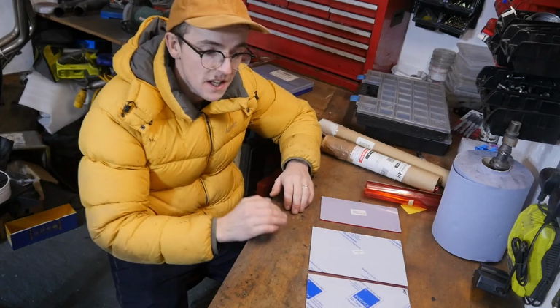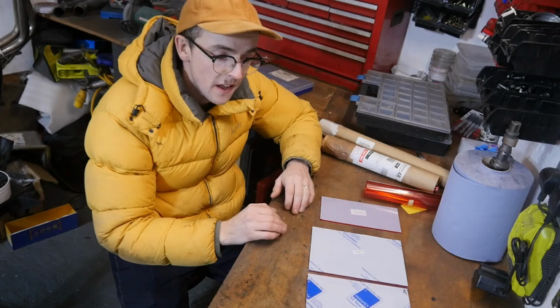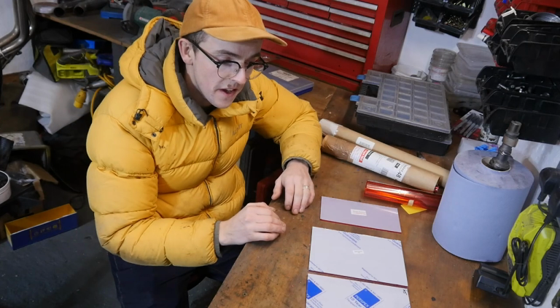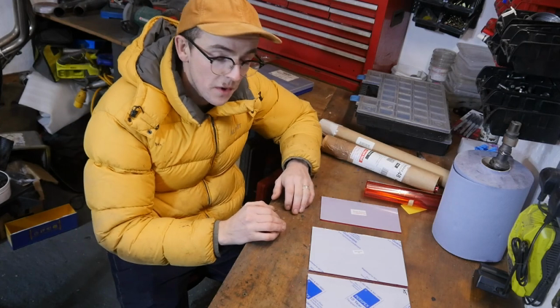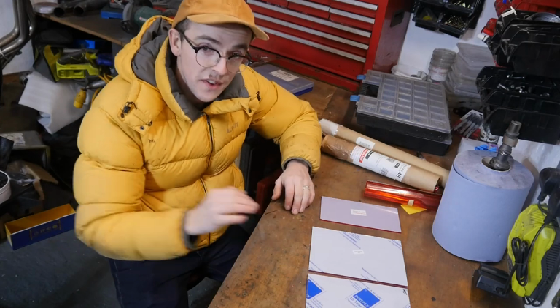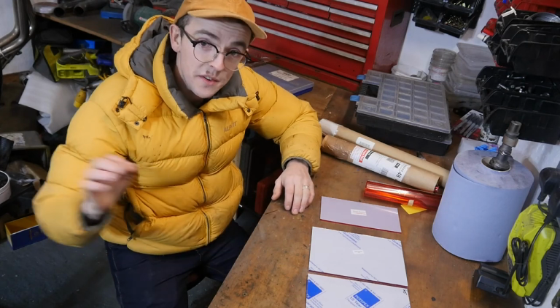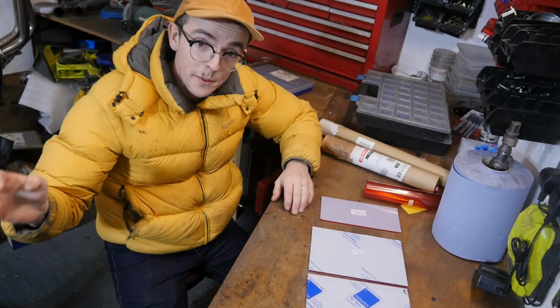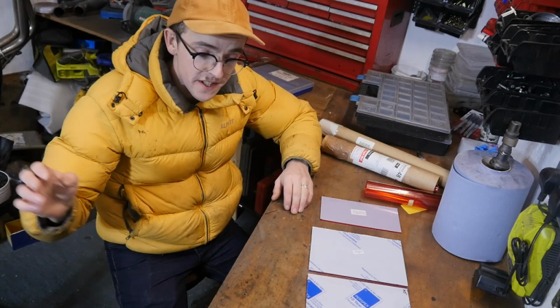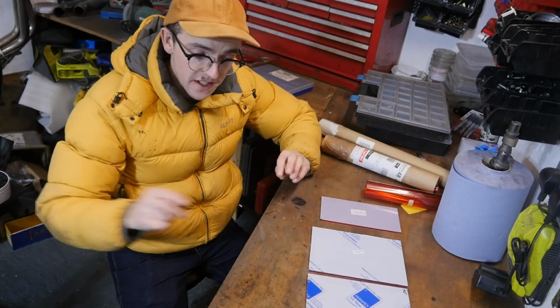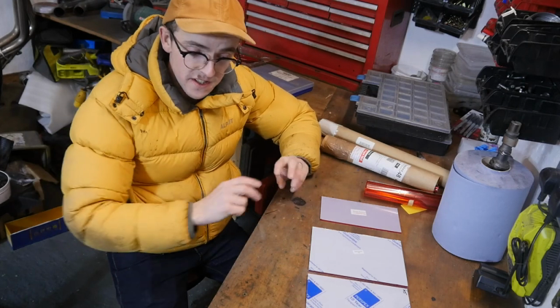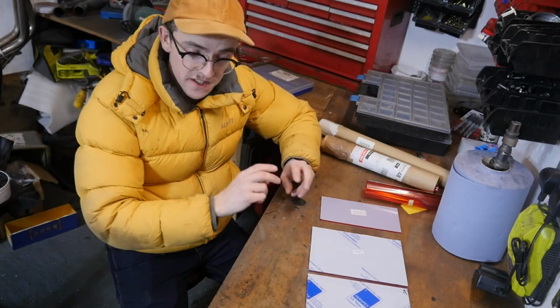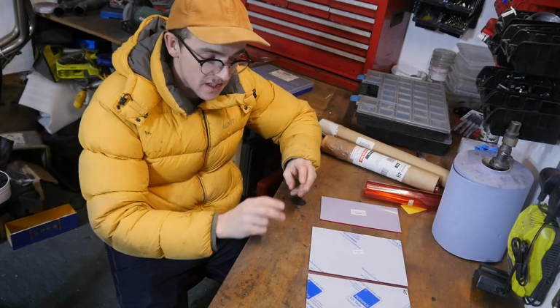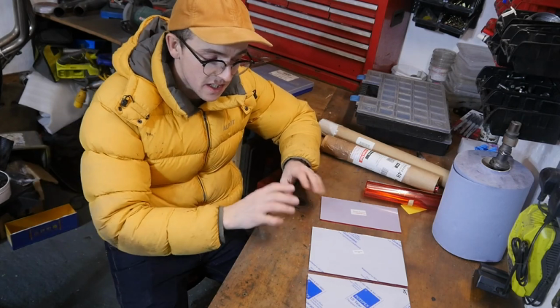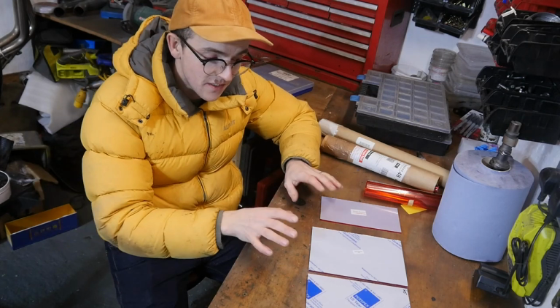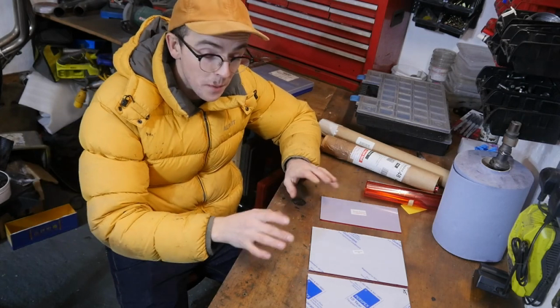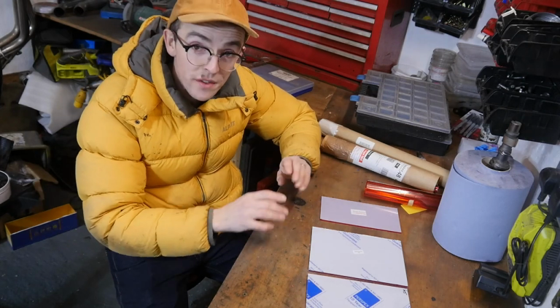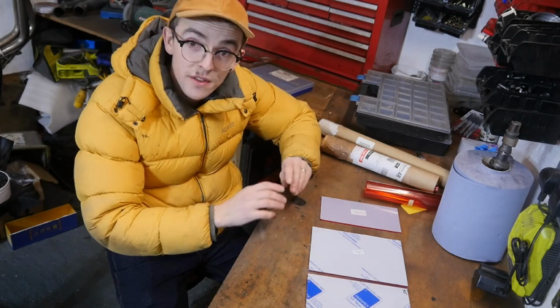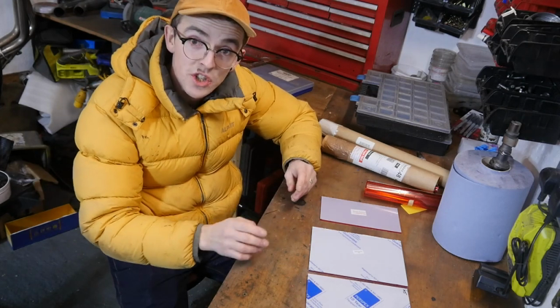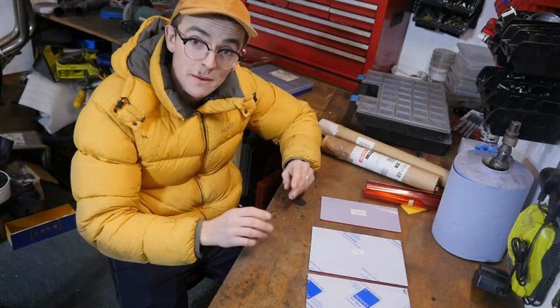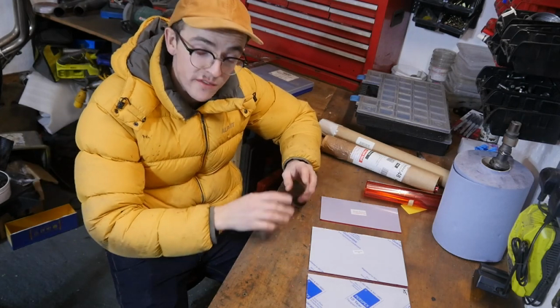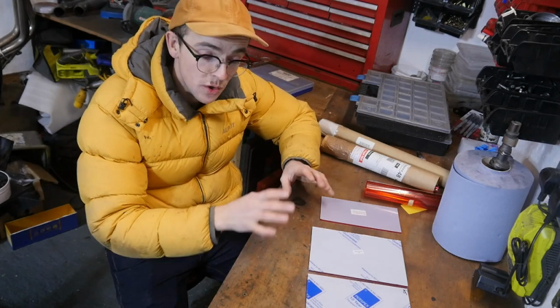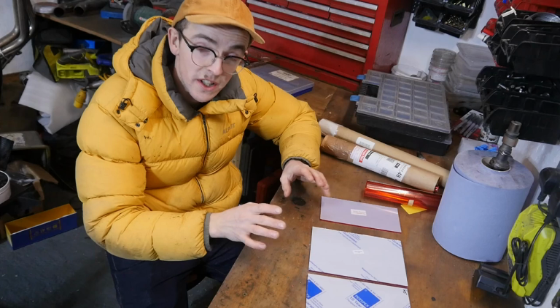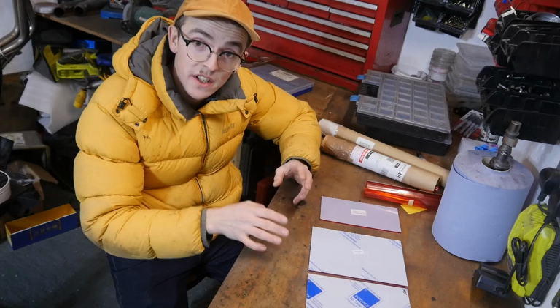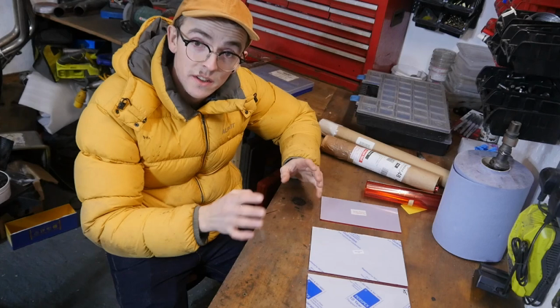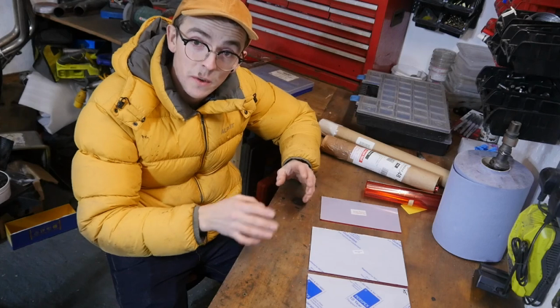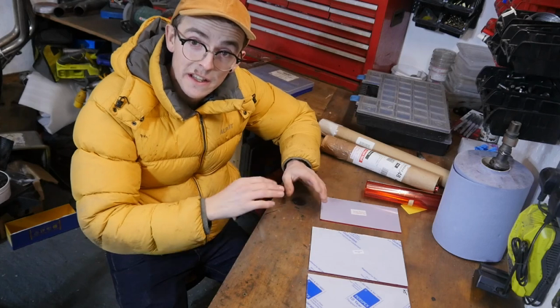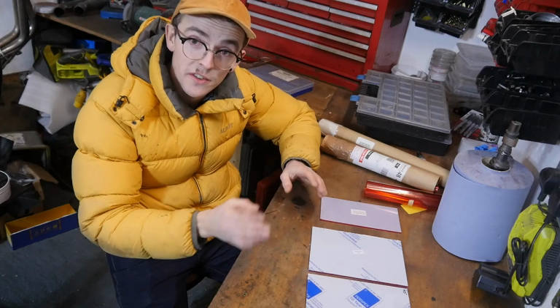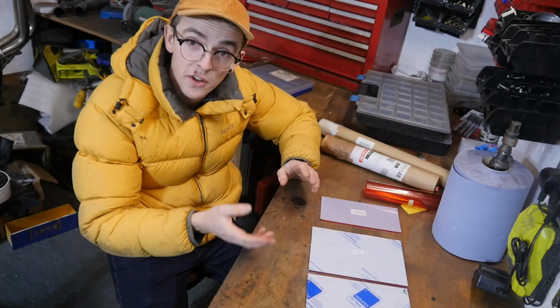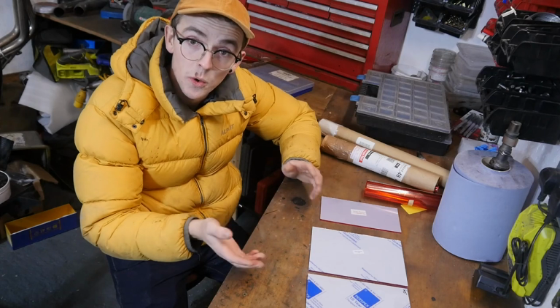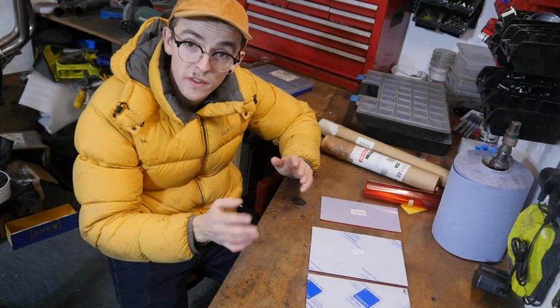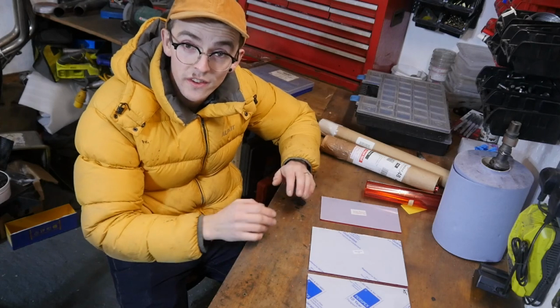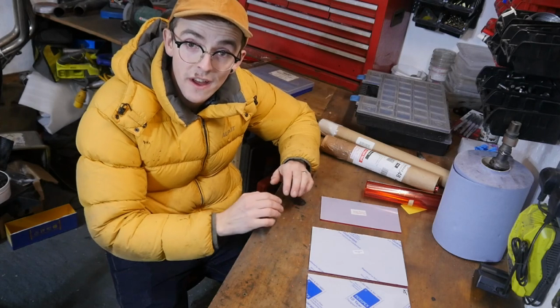And then once that's in place I can start to come up with shapes of acrylic and figure out where the light's going to go and things like that.